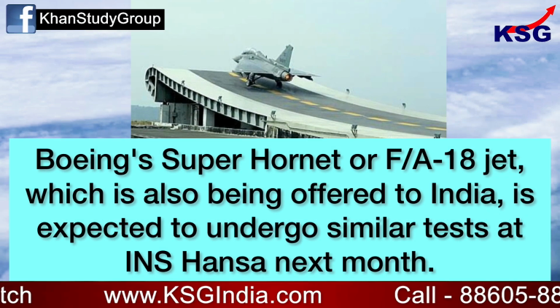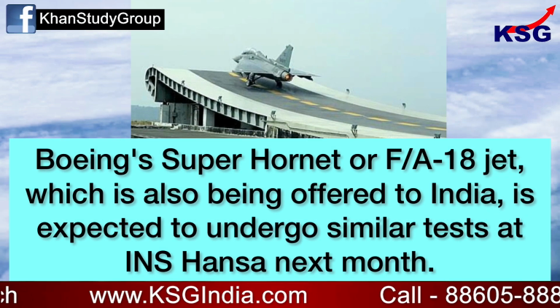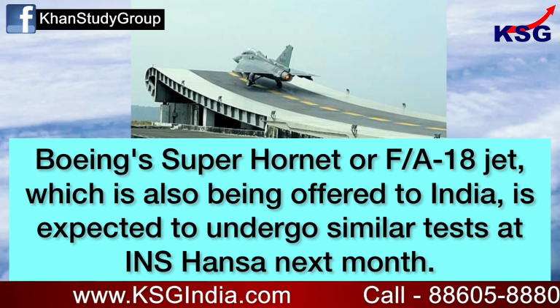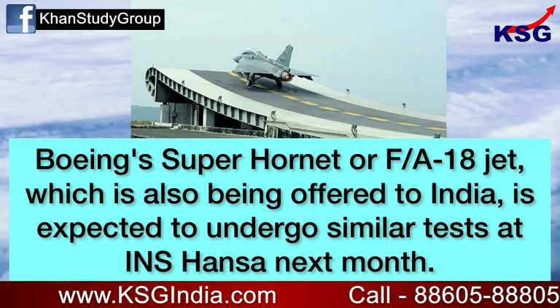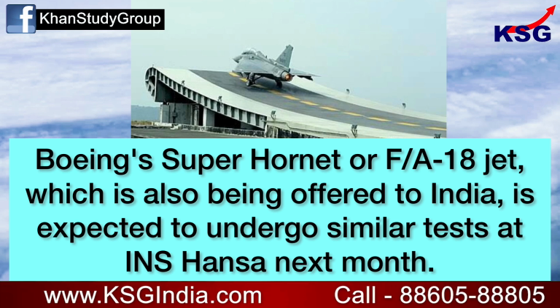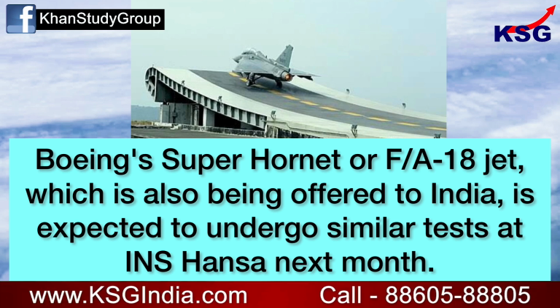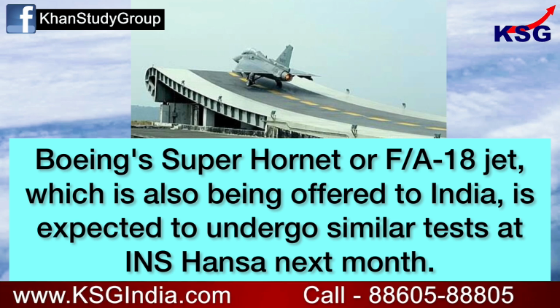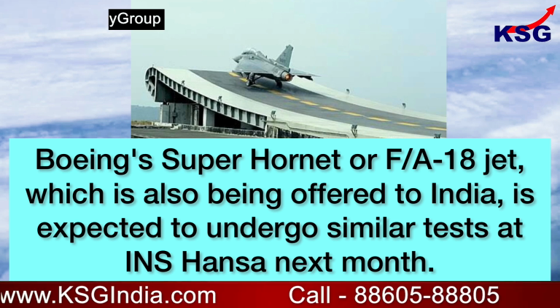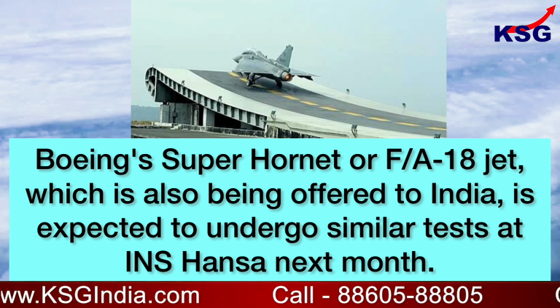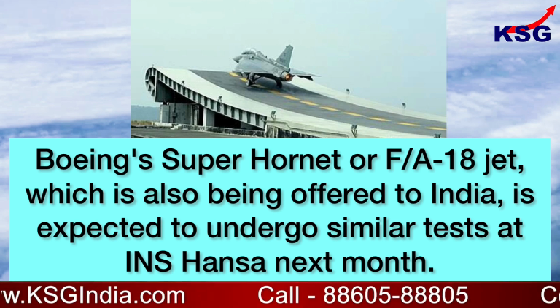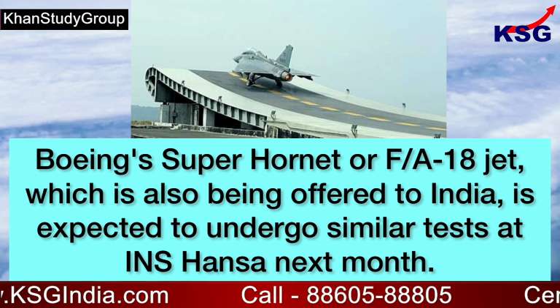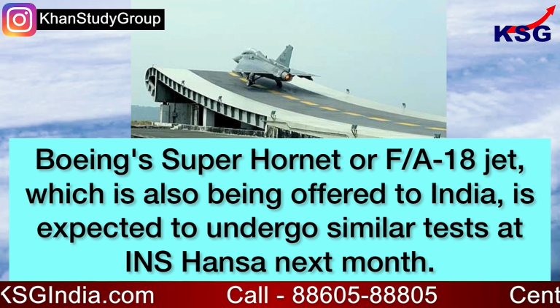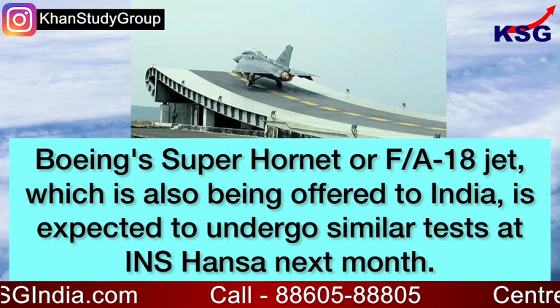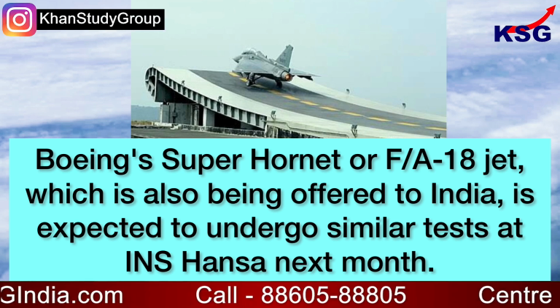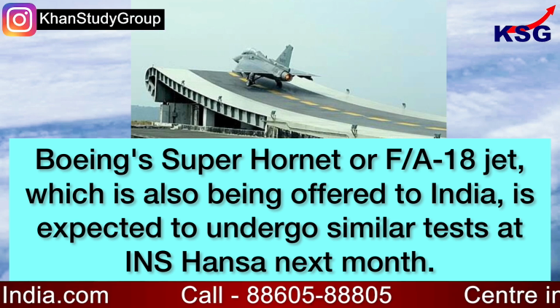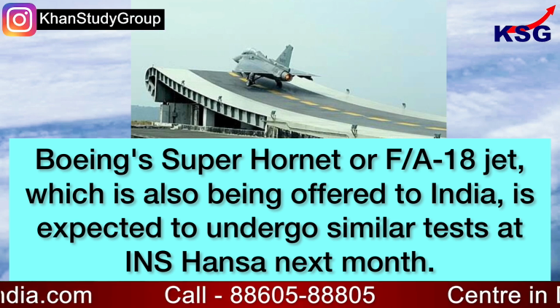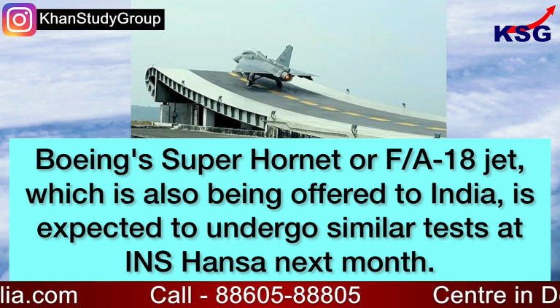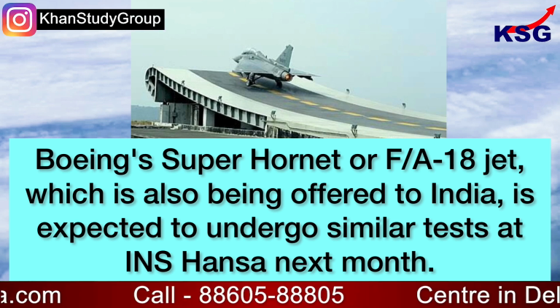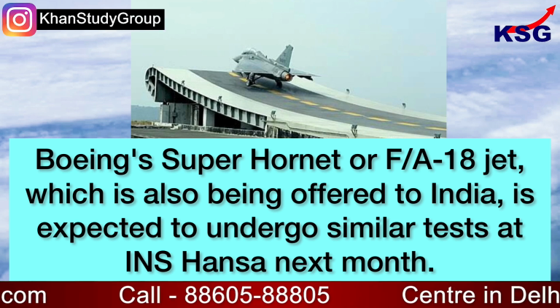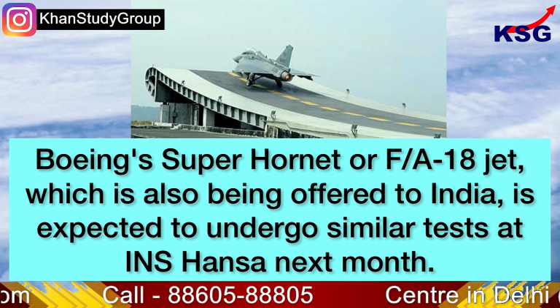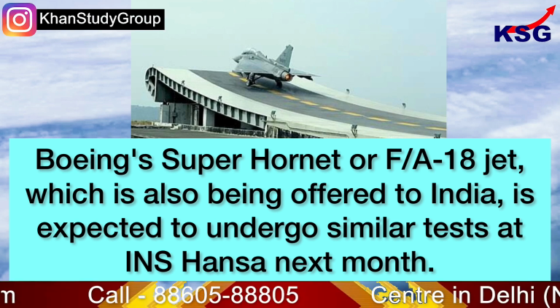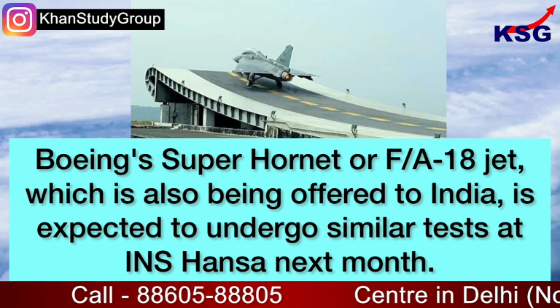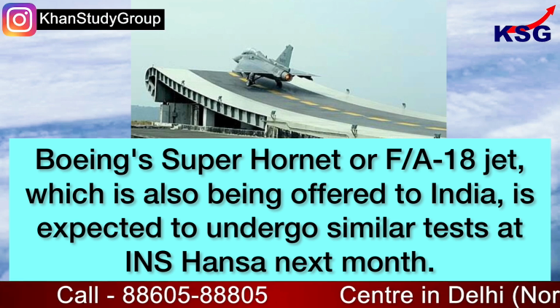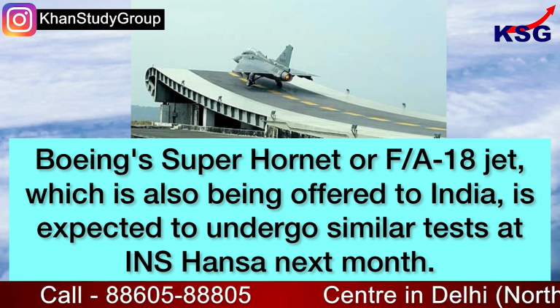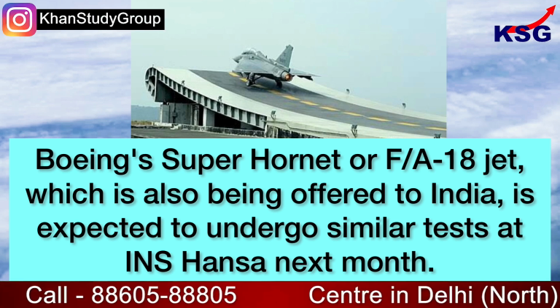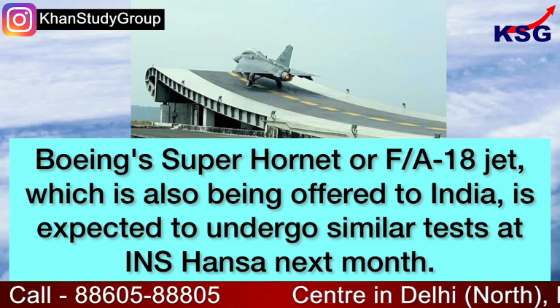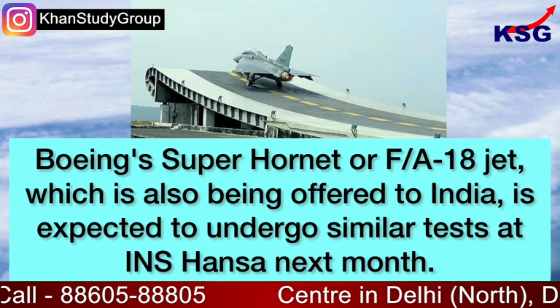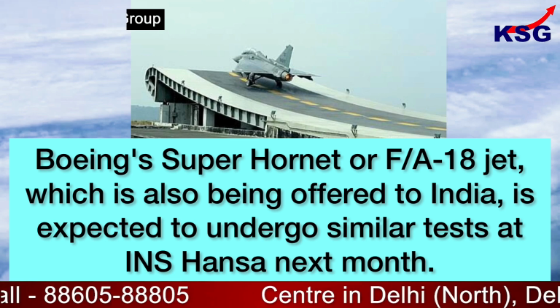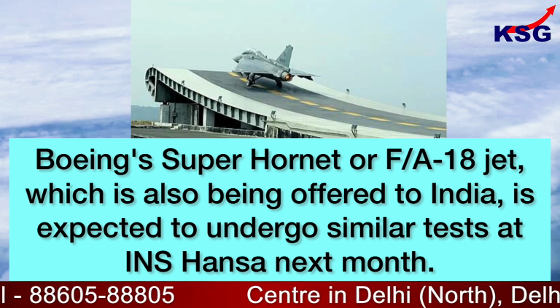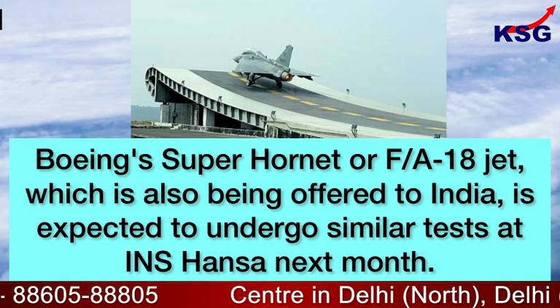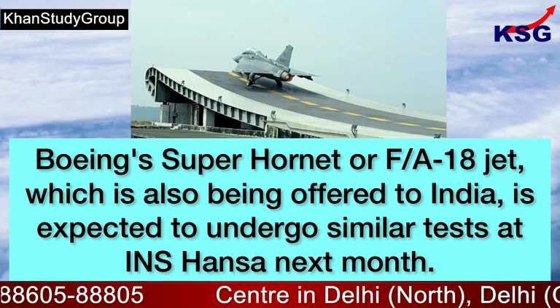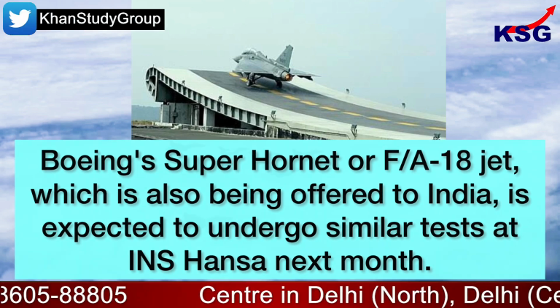Boeing's Super Hornet, or F/A-18 jet, which is also being offered to India, is expected to undergo similar tests at INS Hansa next month.